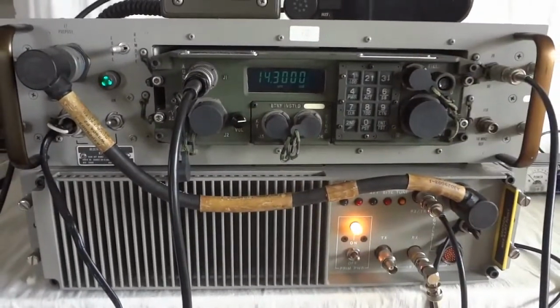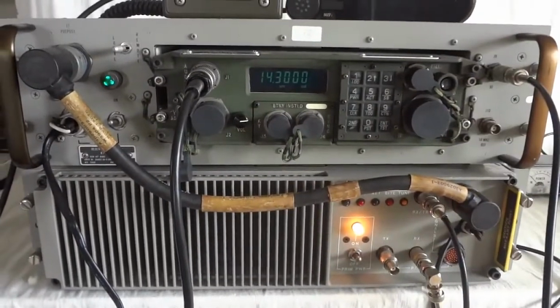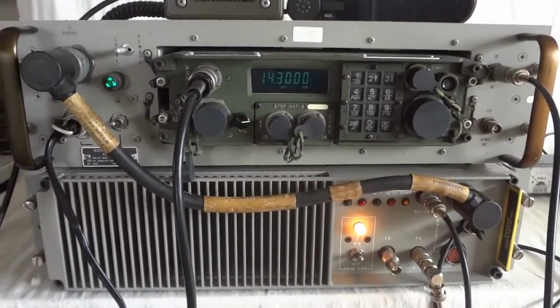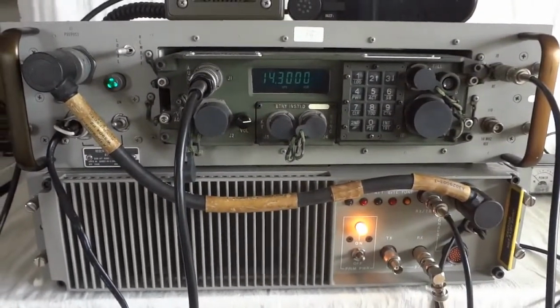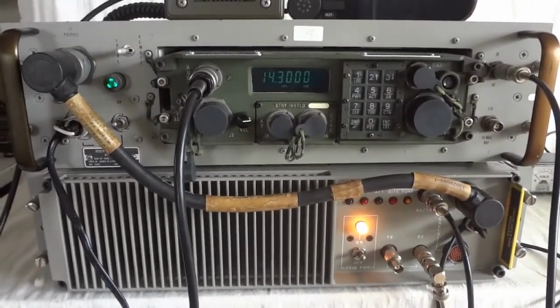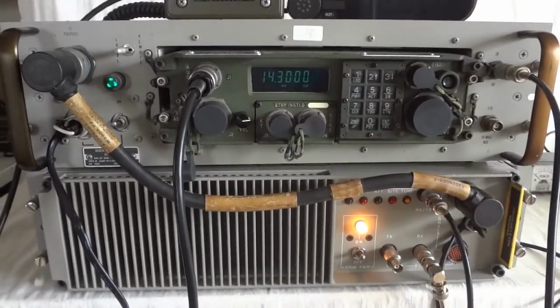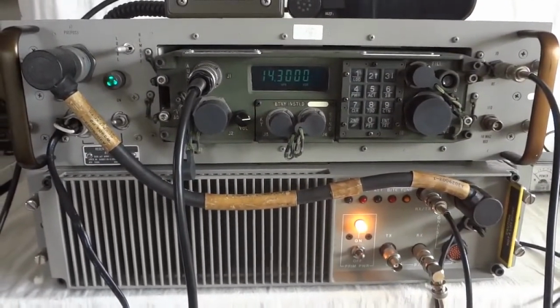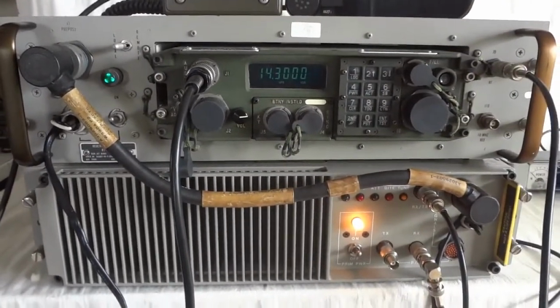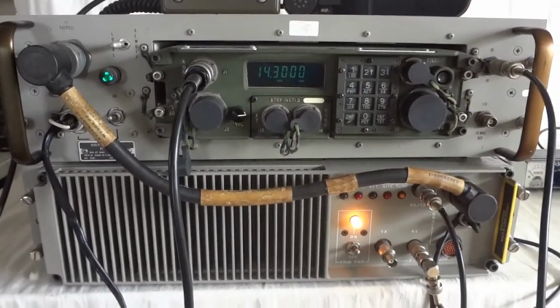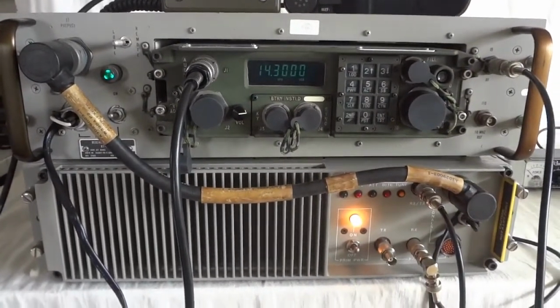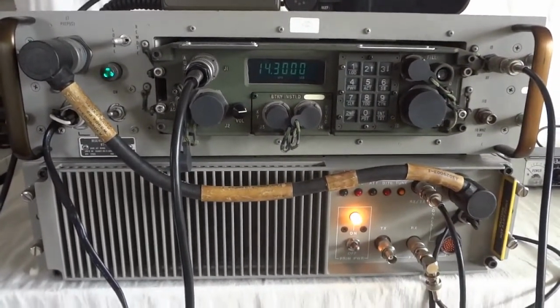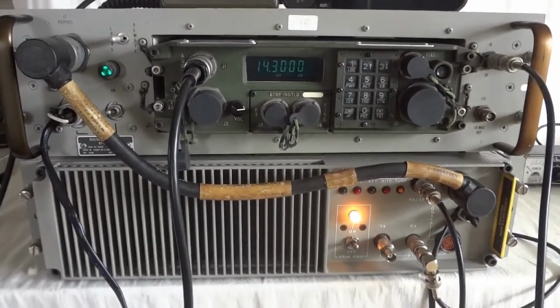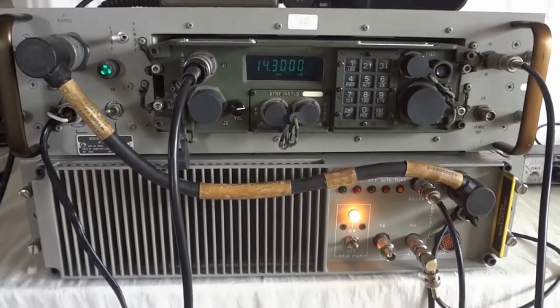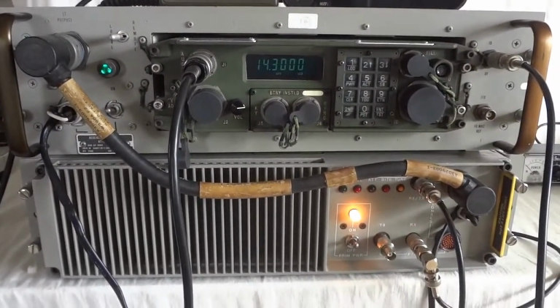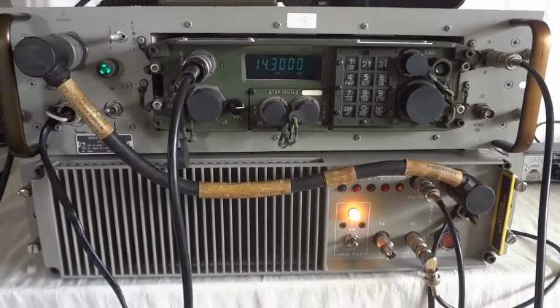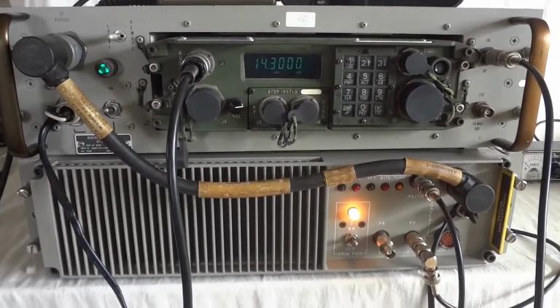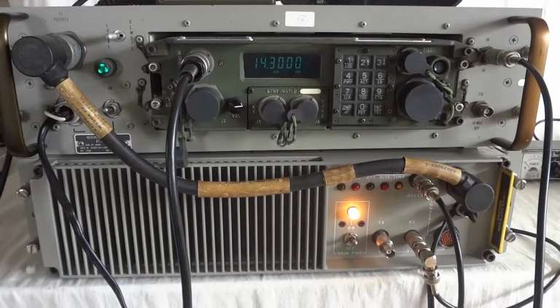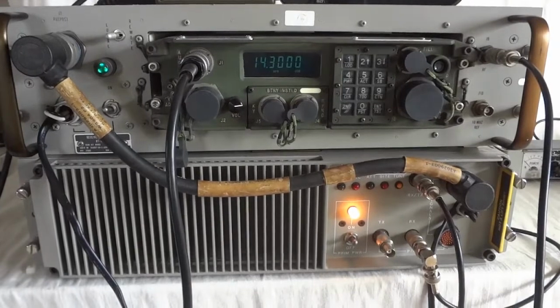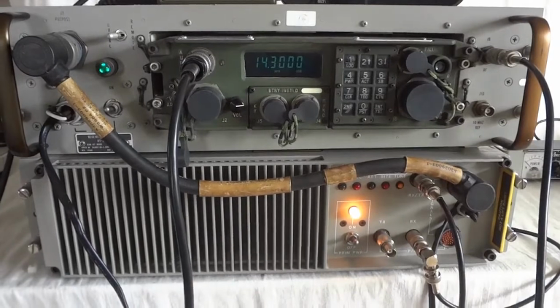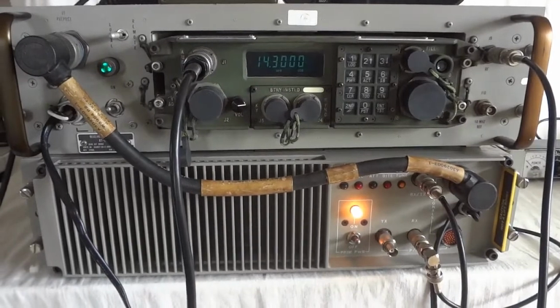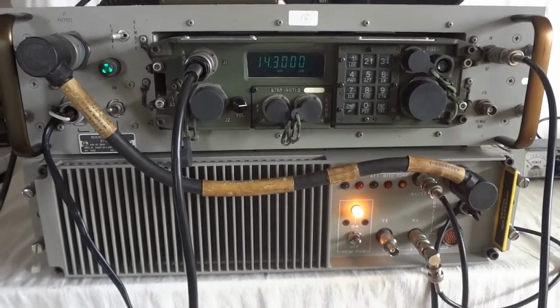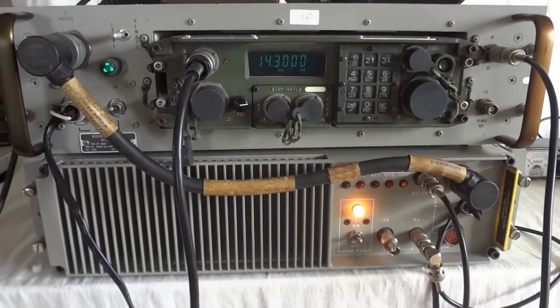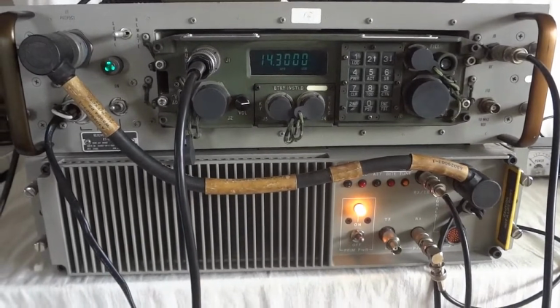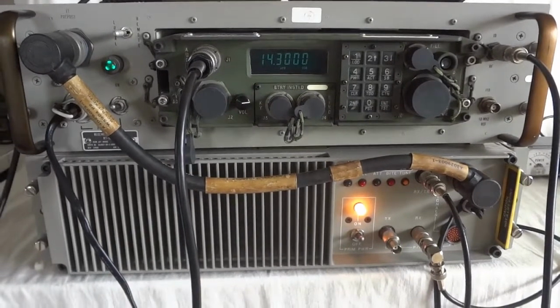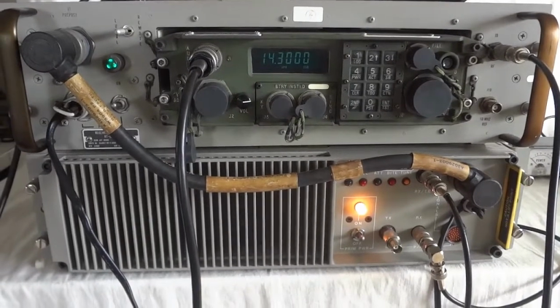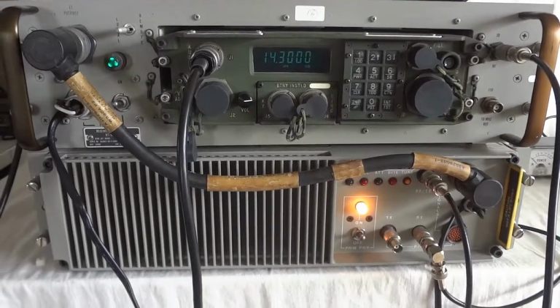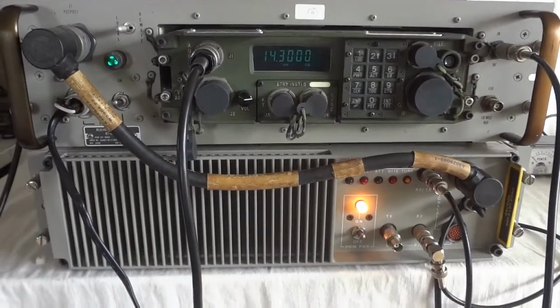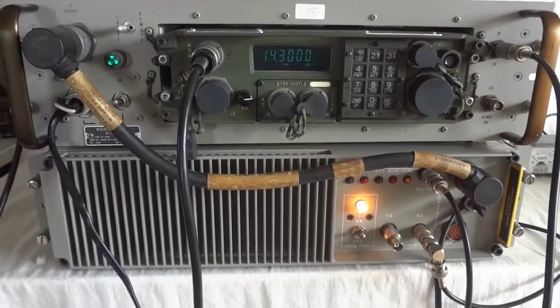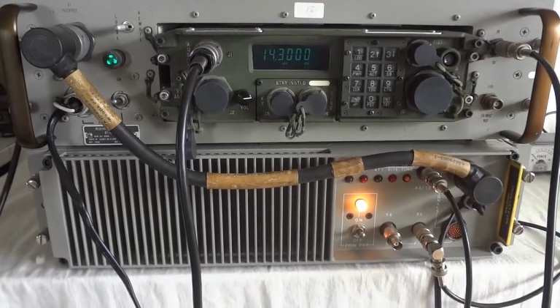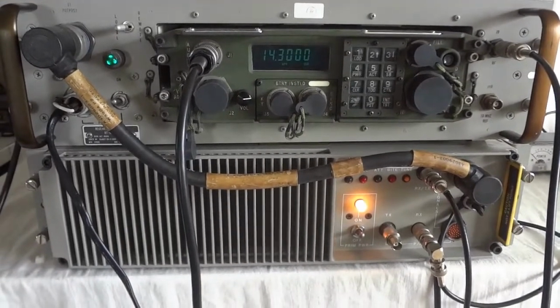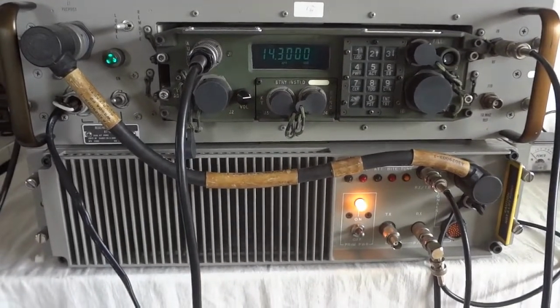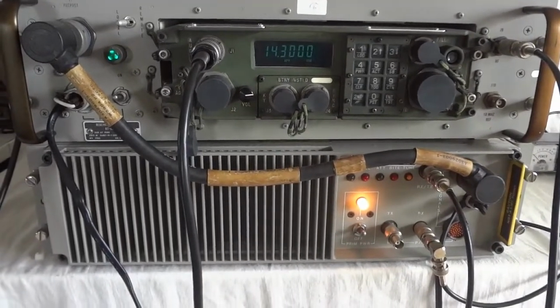Roger, thank you very much. Kilo Fox 5 with the Delta's Juliet, 73, maximum control.